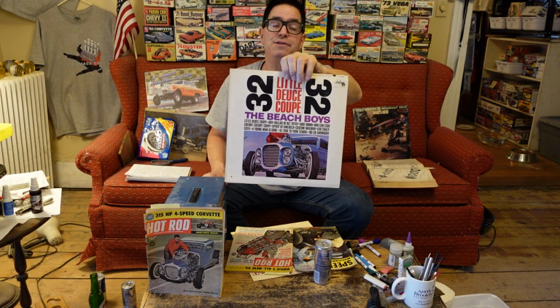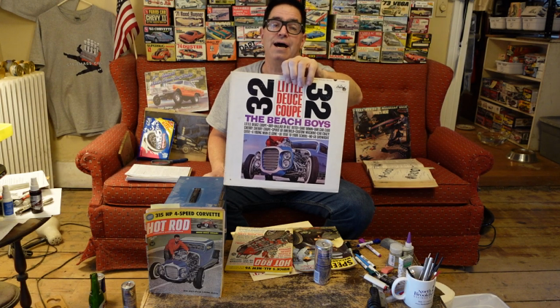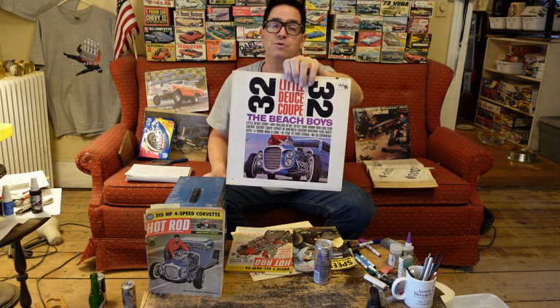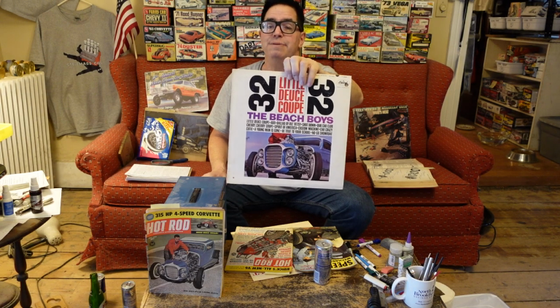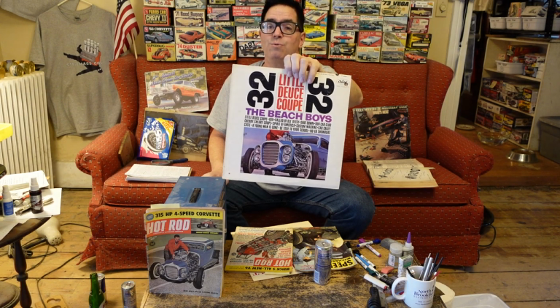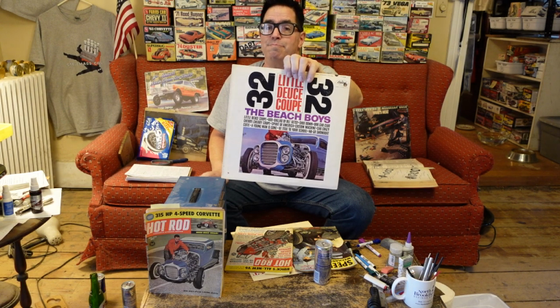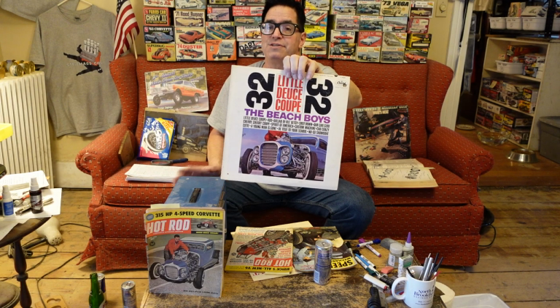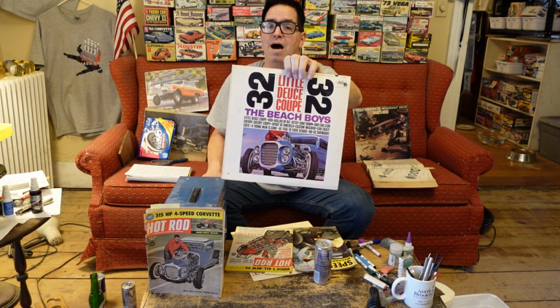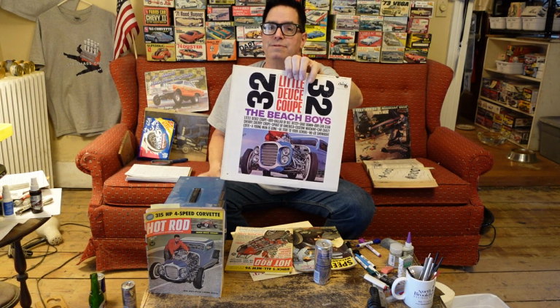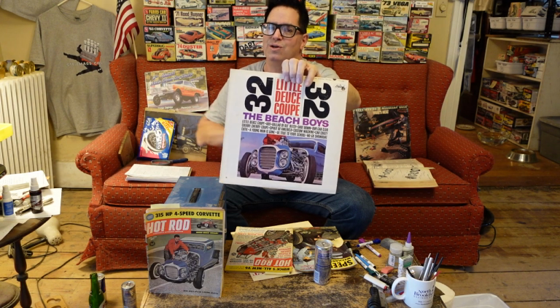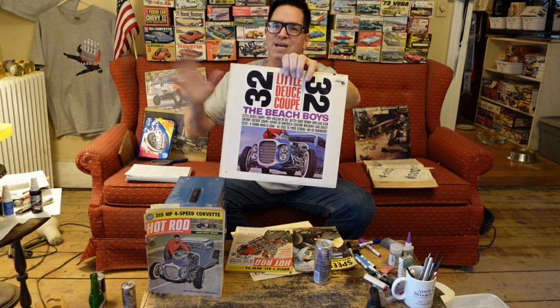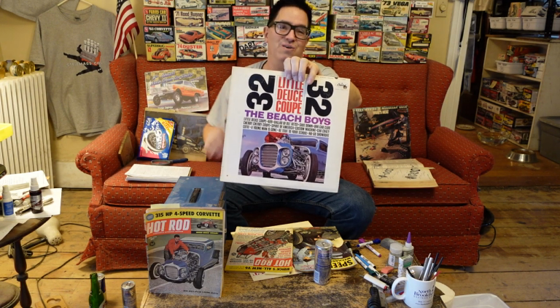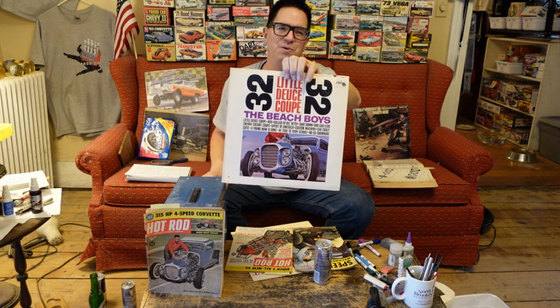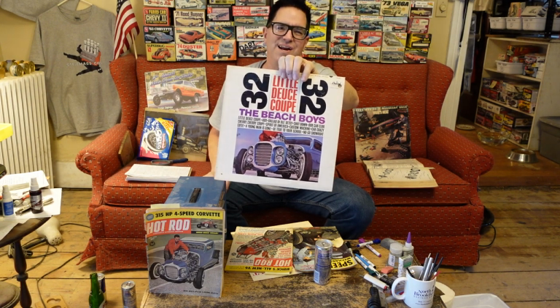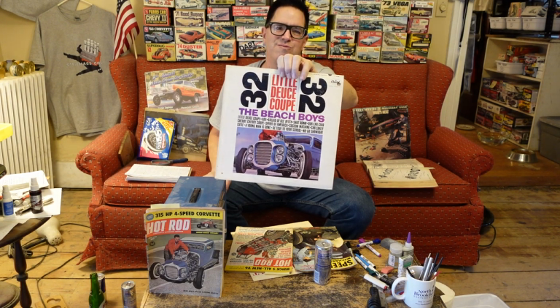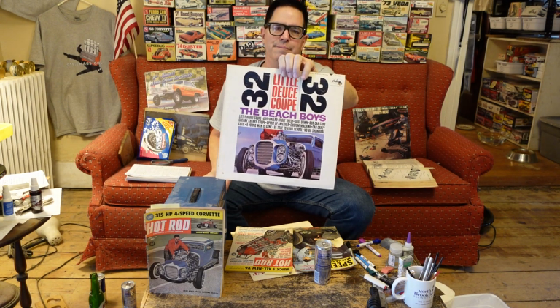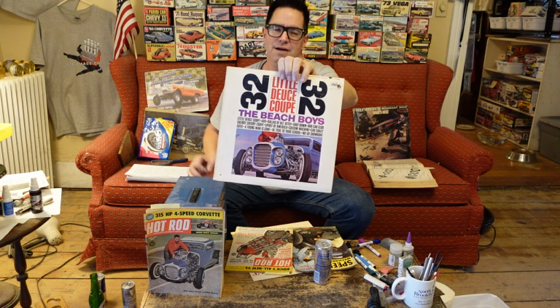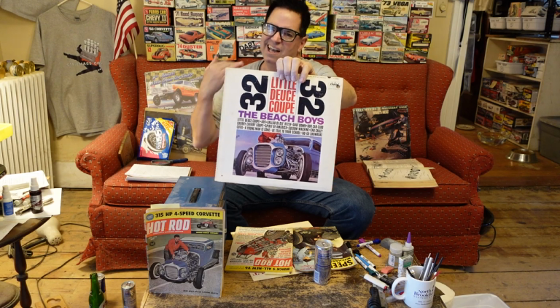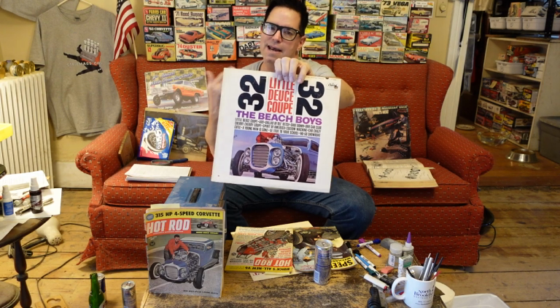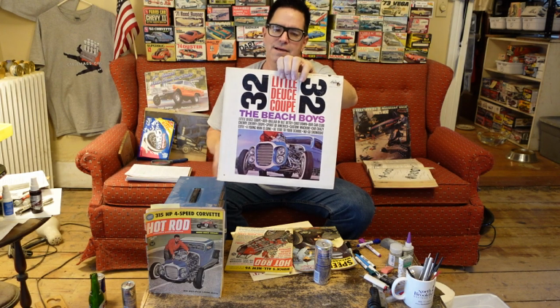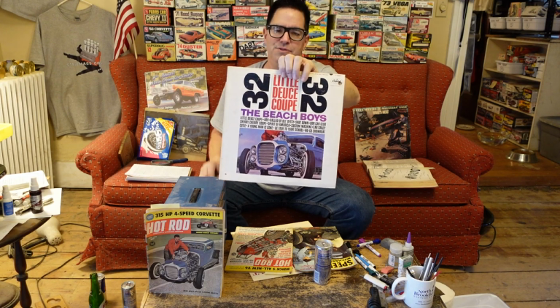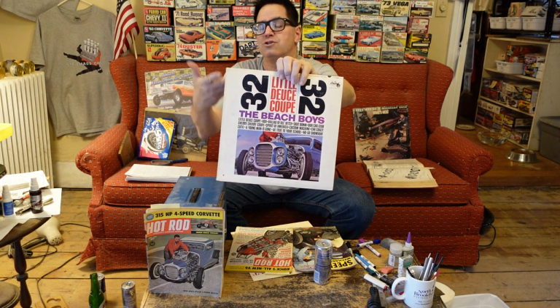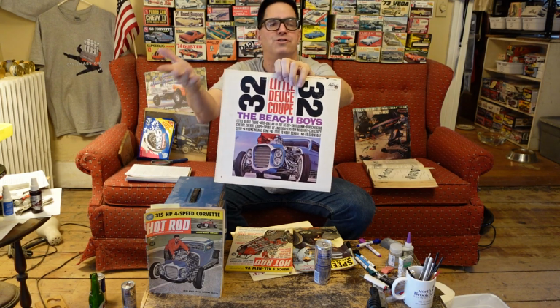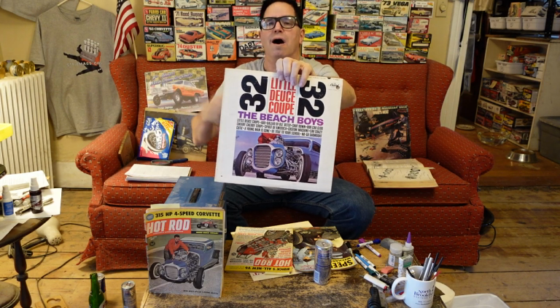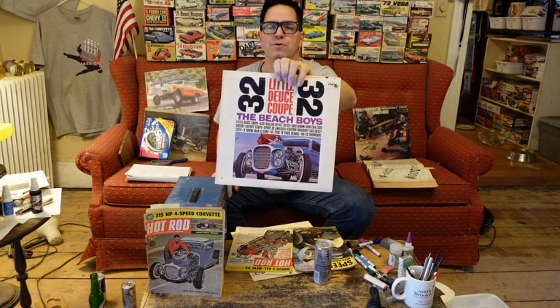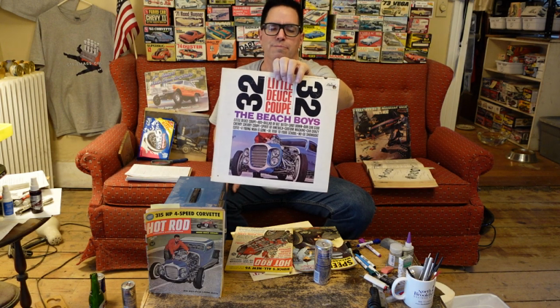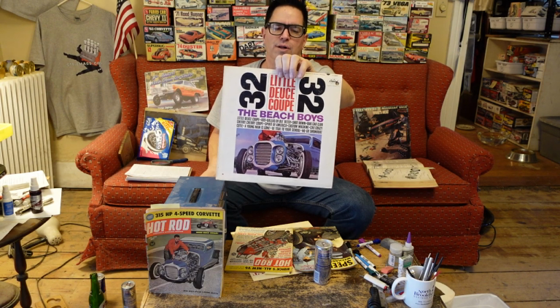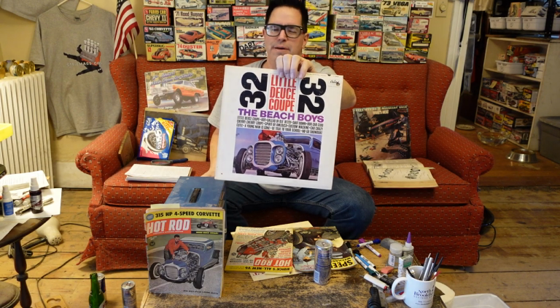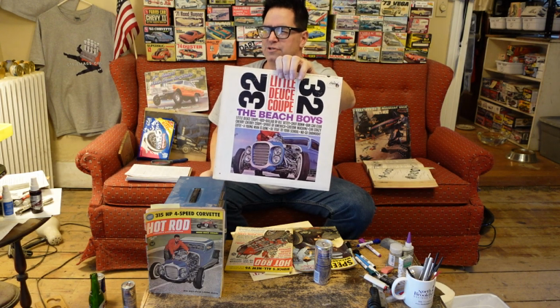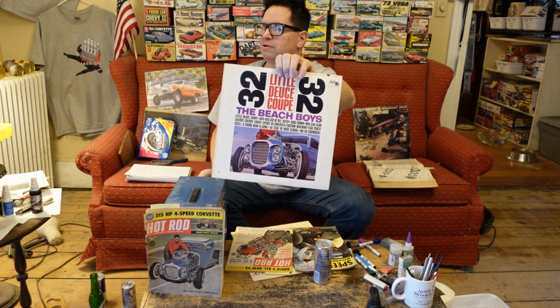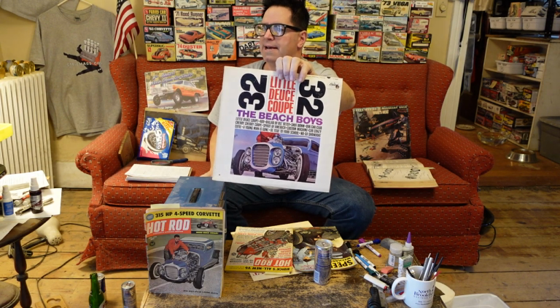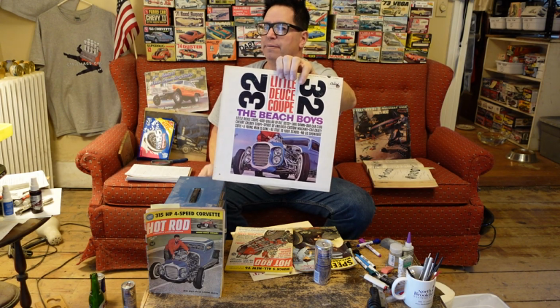Pet Sounds was the Beach Boys' best album — the only thing I'd really want to hear from them a lot. But this is good stuff. It was sort of bubblegummy, but still a great album.